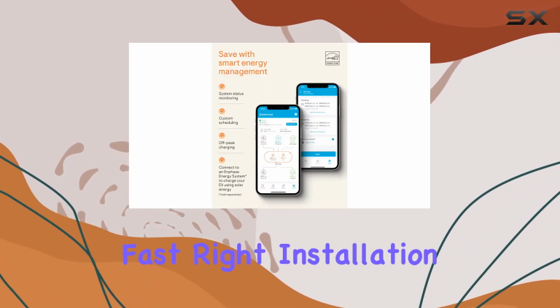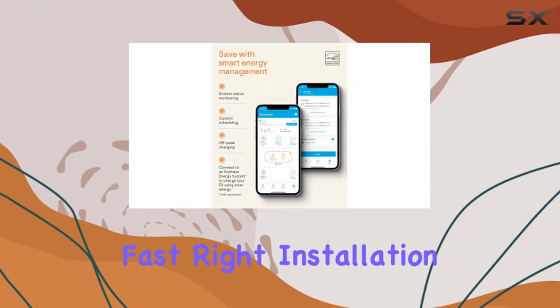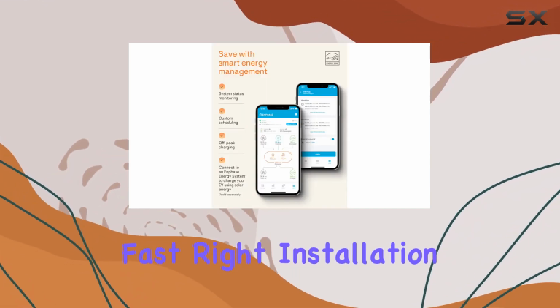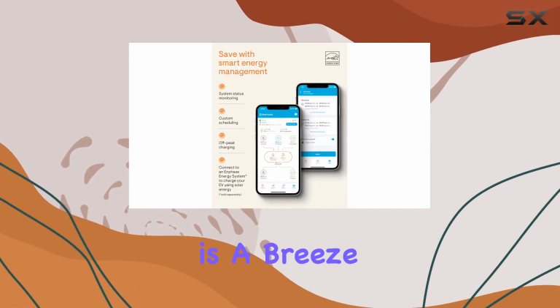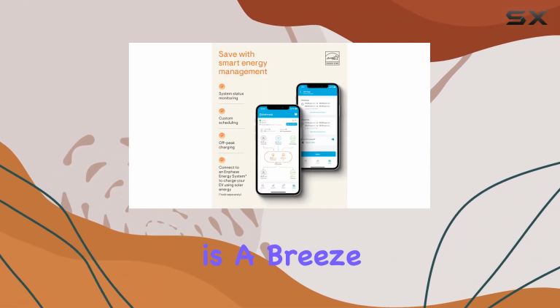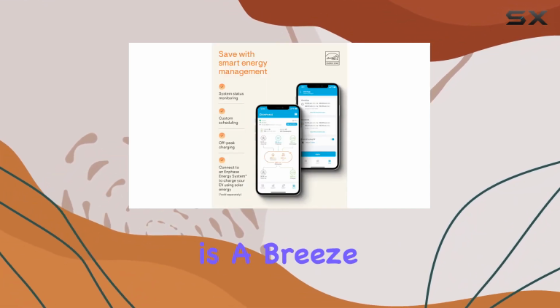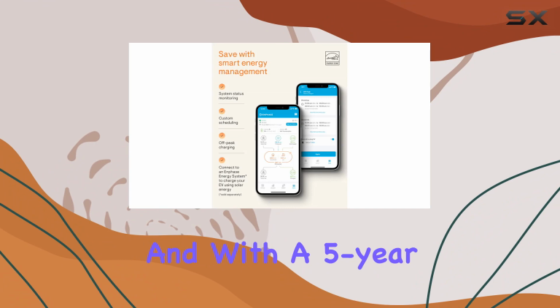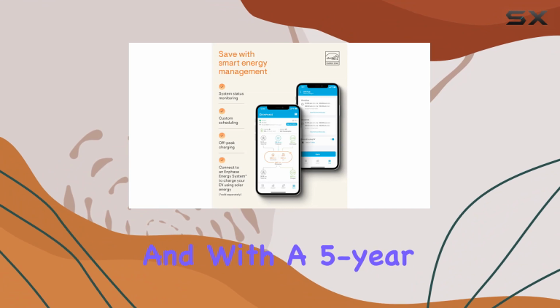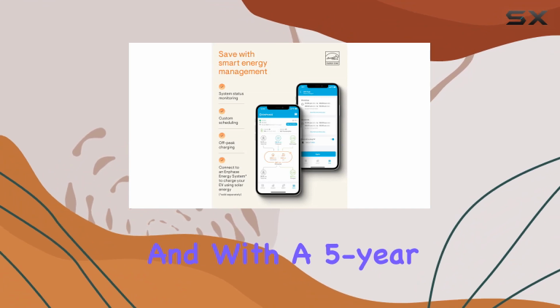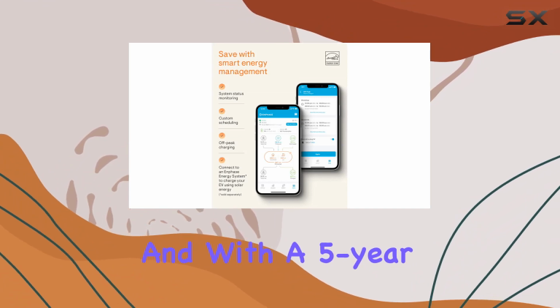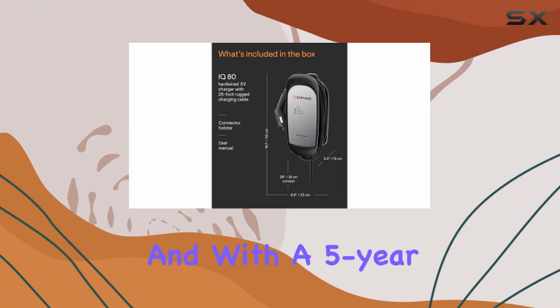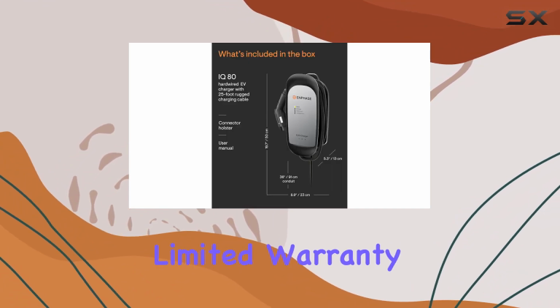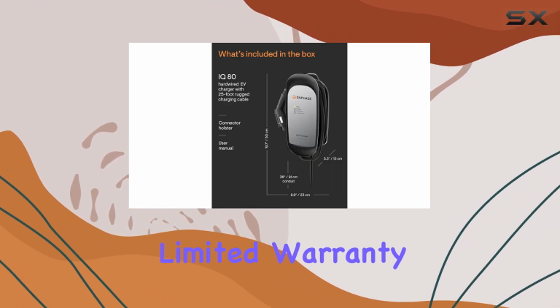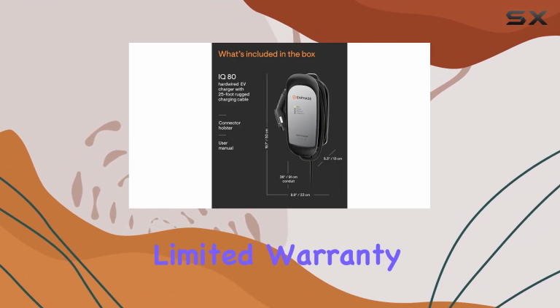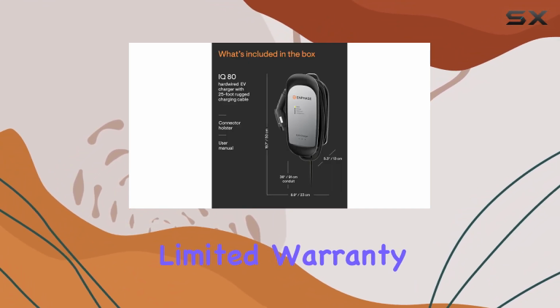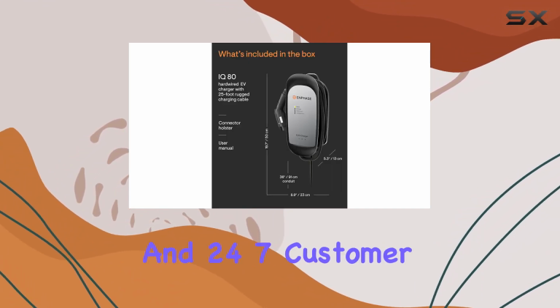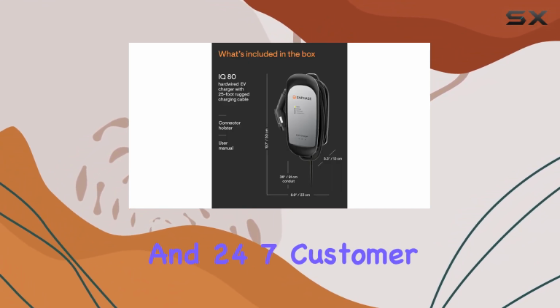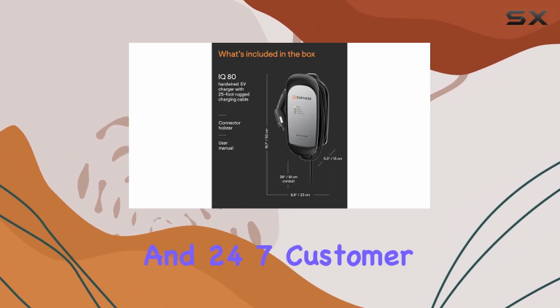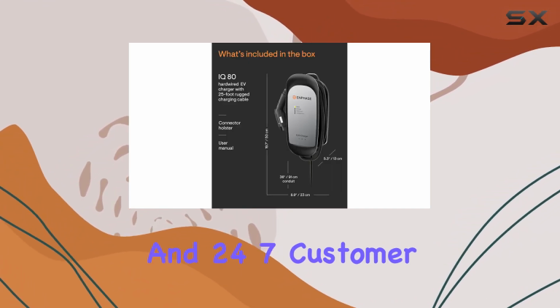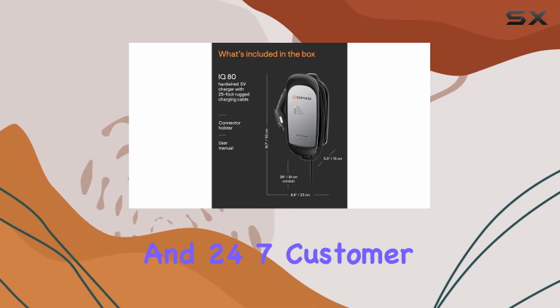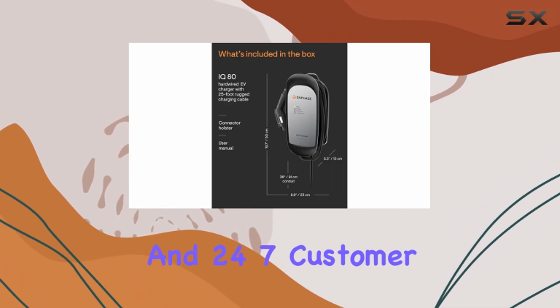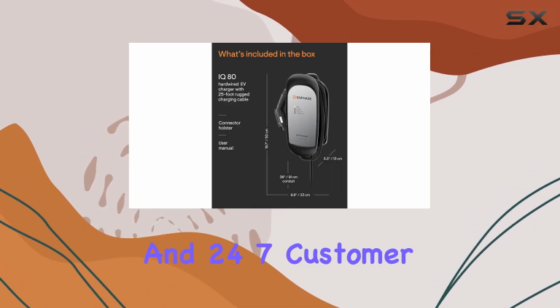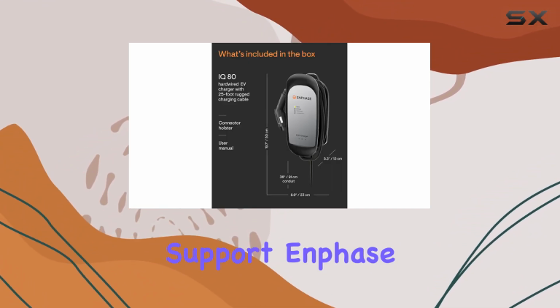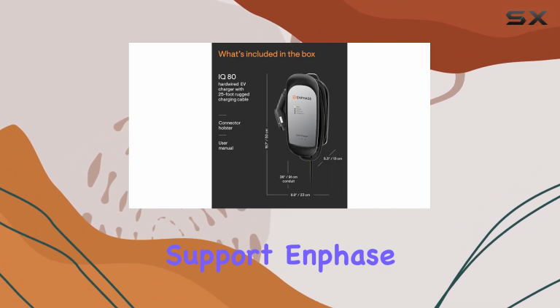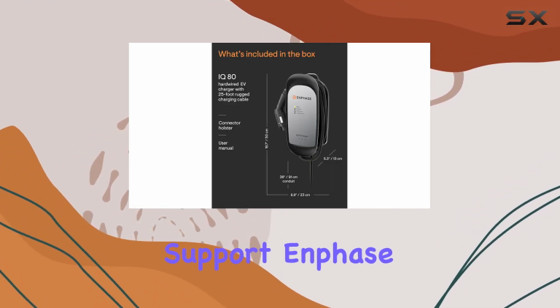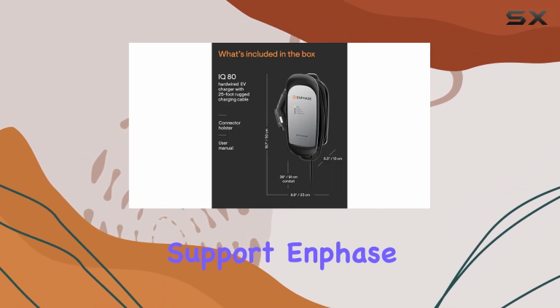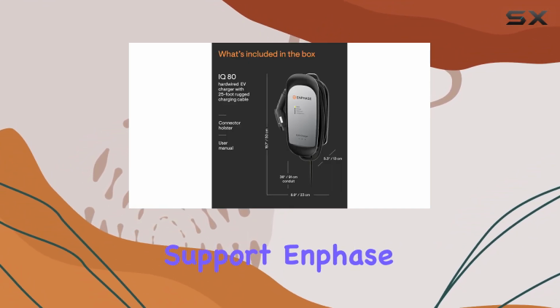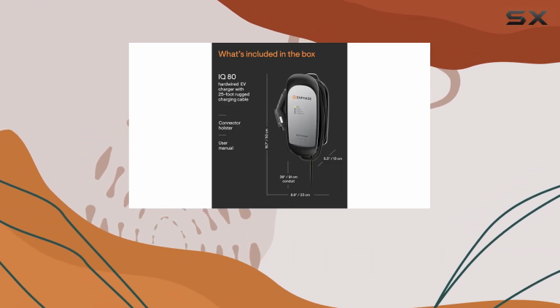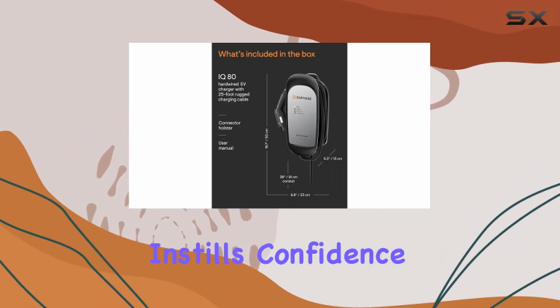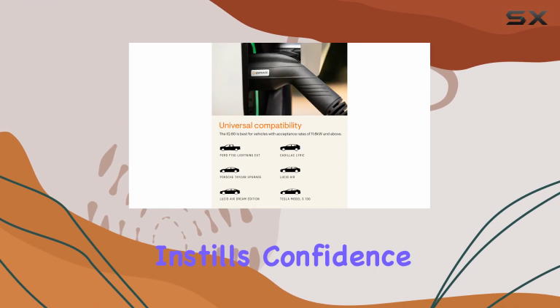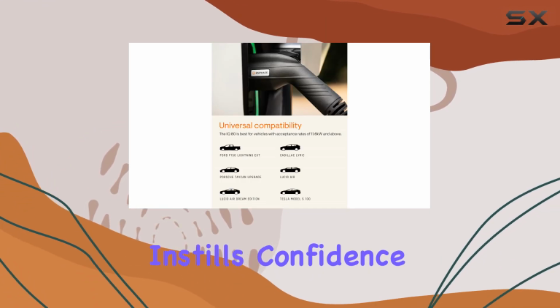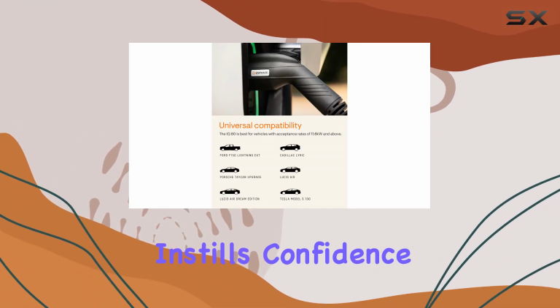Installation is a breeze, and with a 5-year limited warranty and 24/7 customer support, Enphase instills confidence.